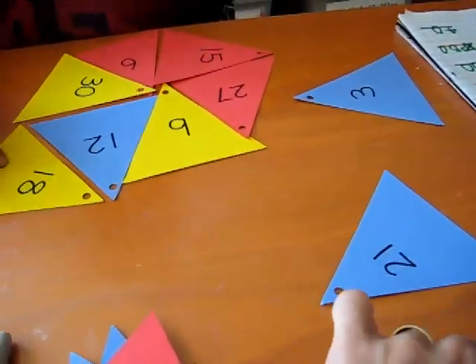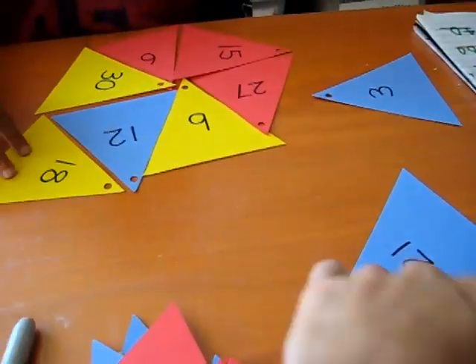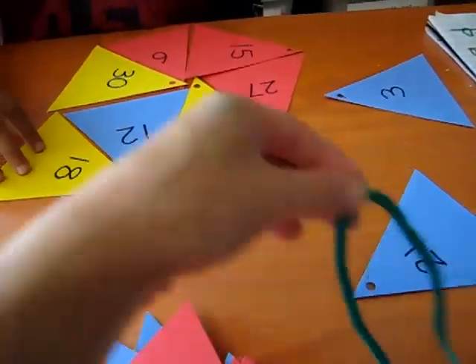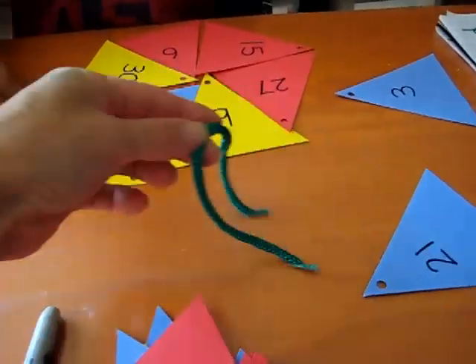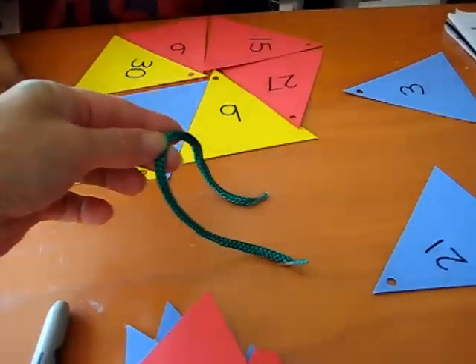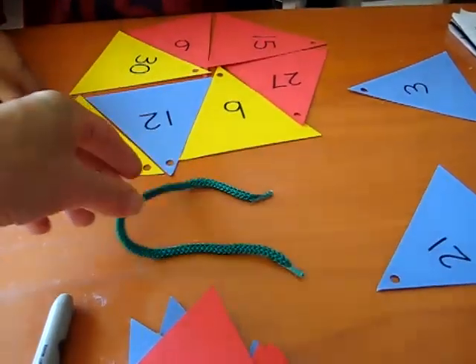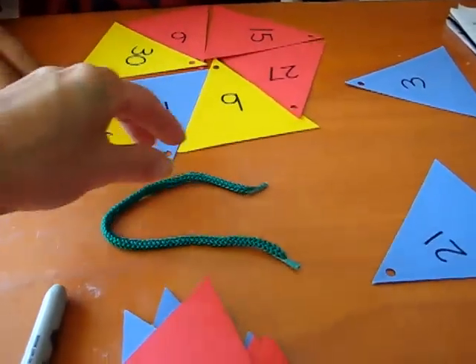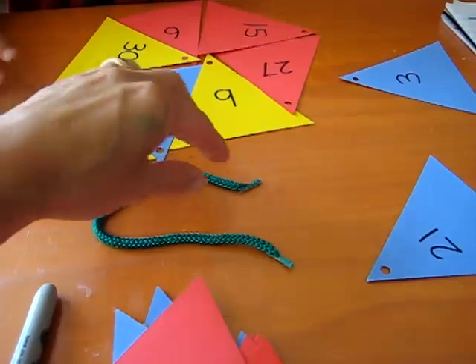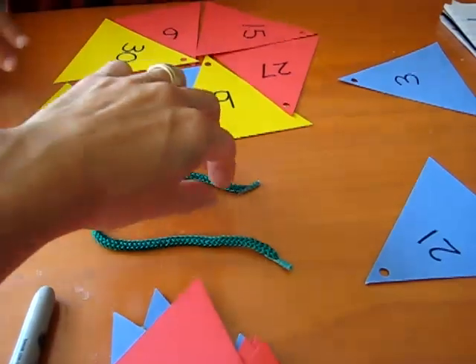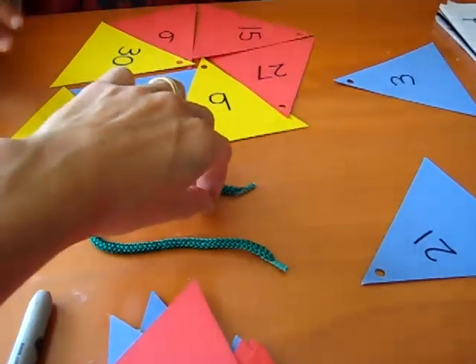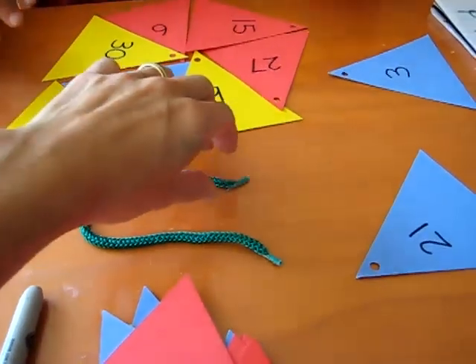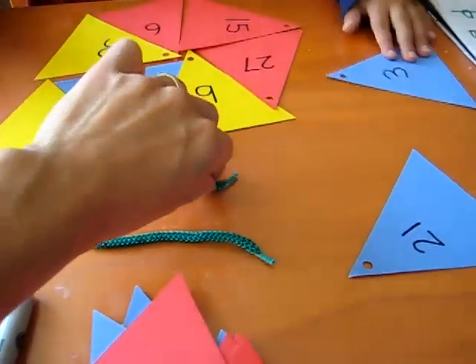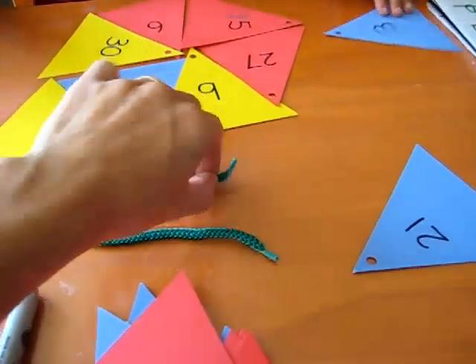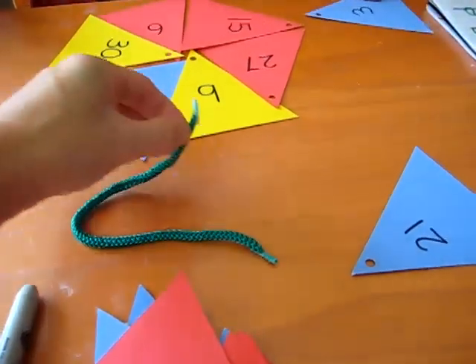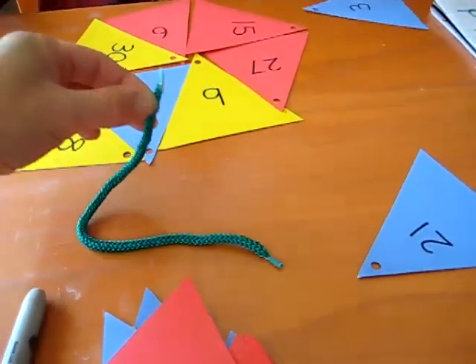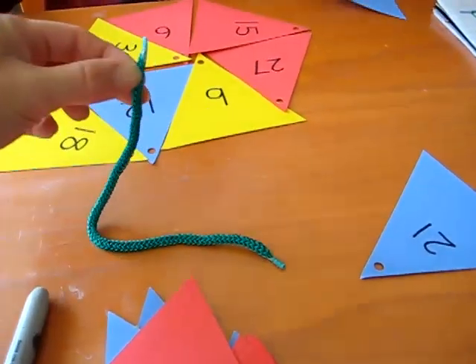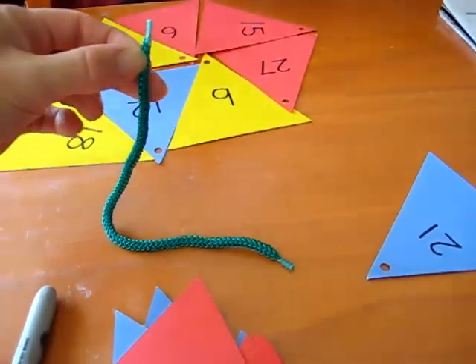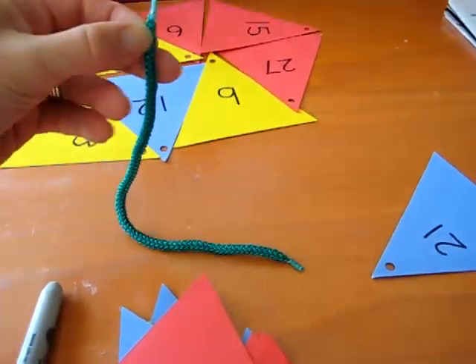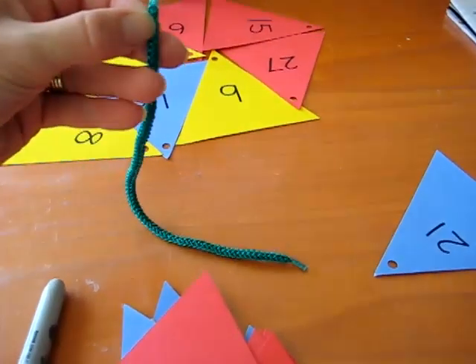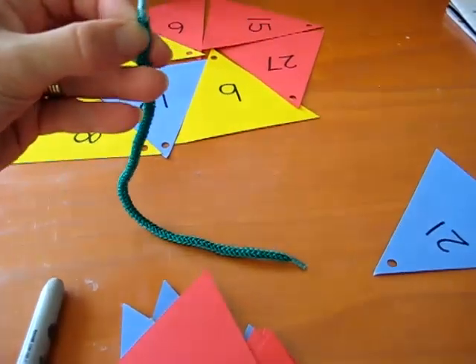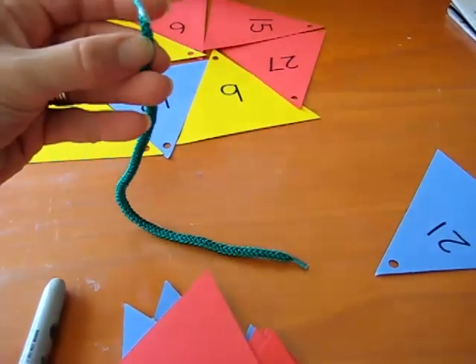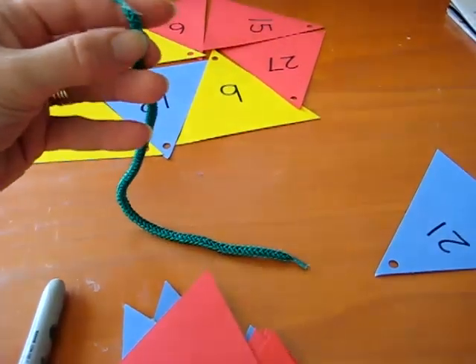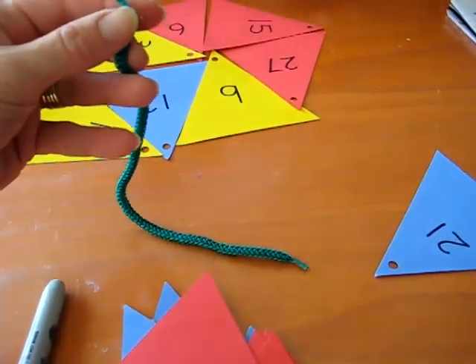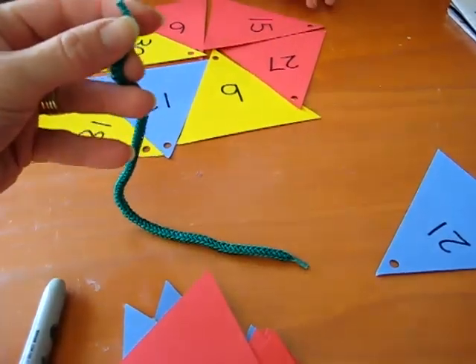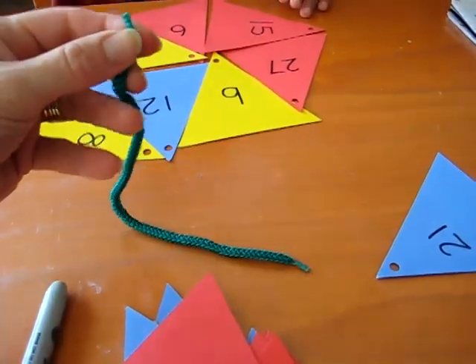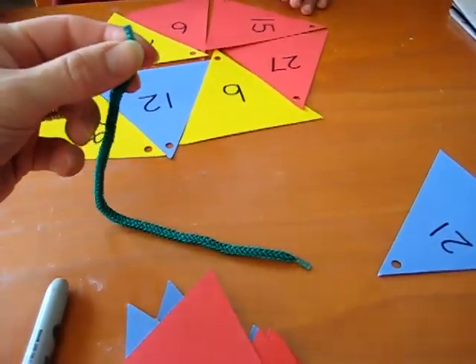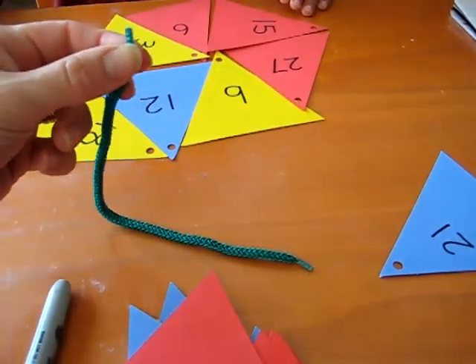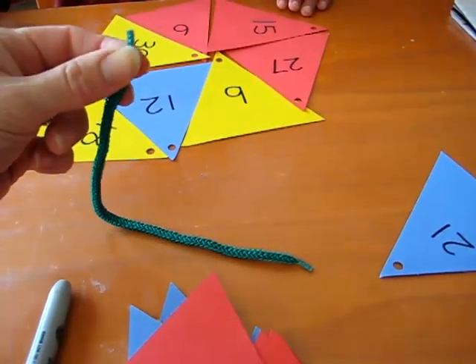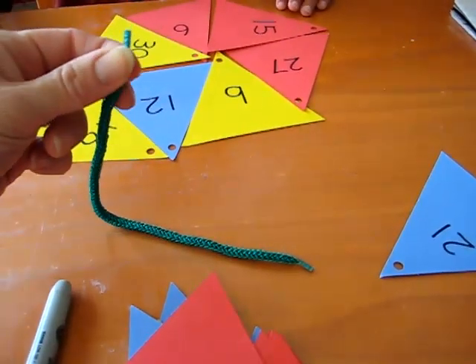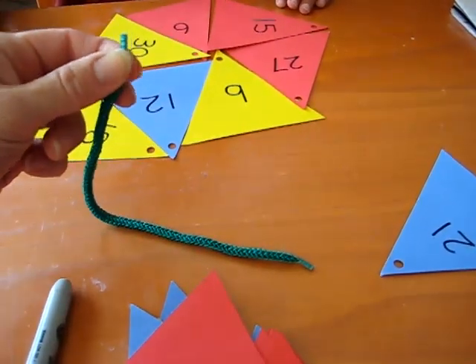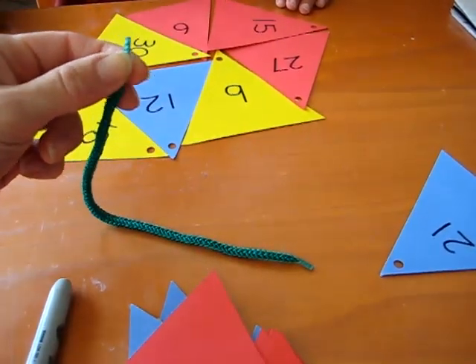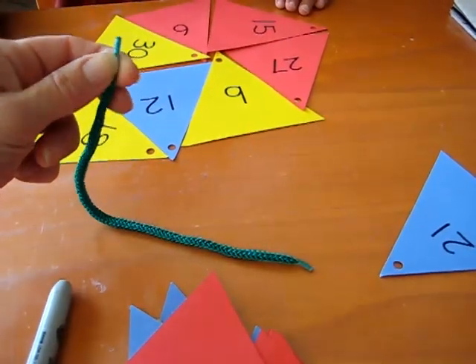You'll also need a little shoelace or a little piece of thread. You can put a piece of tape at the end to make it easier.